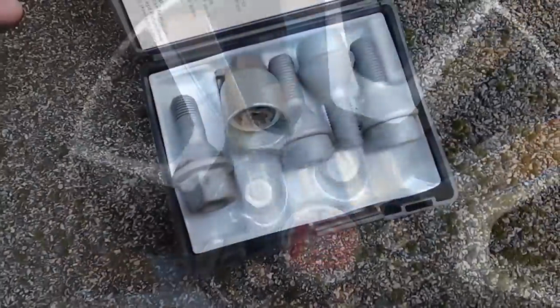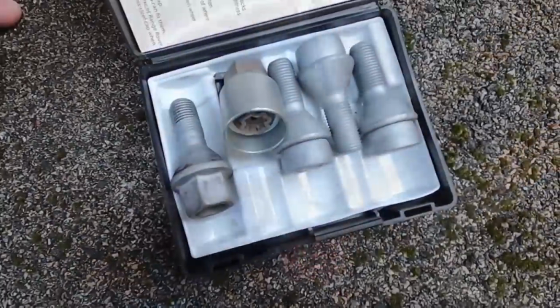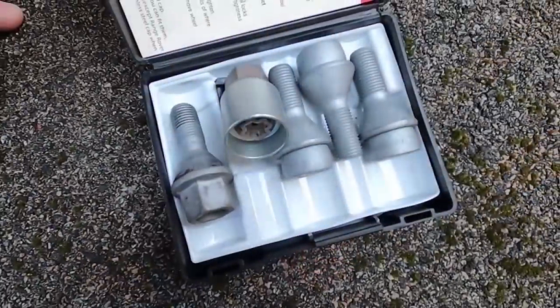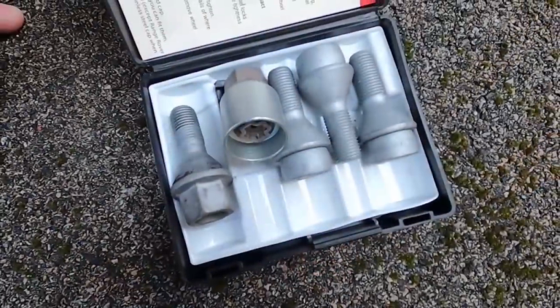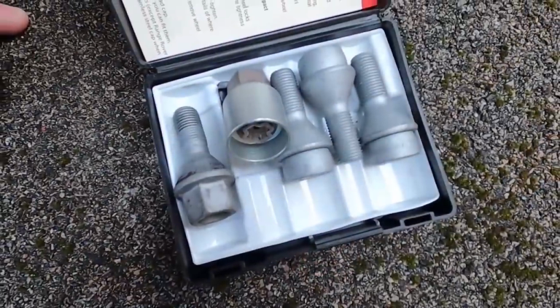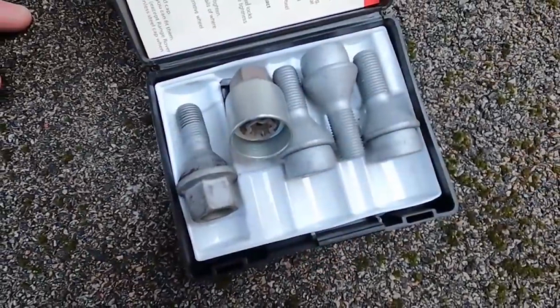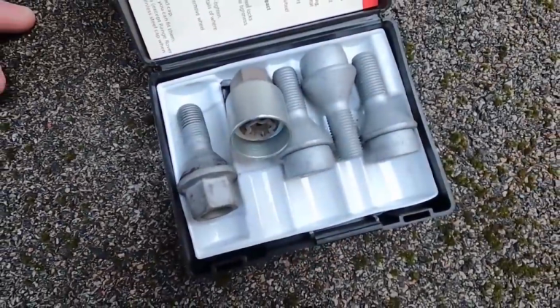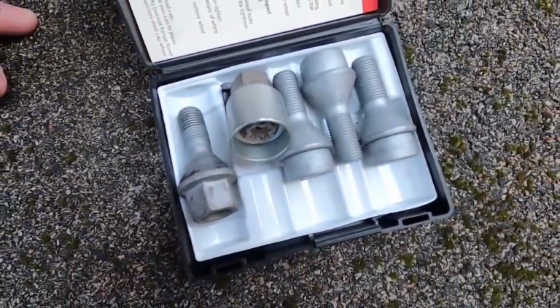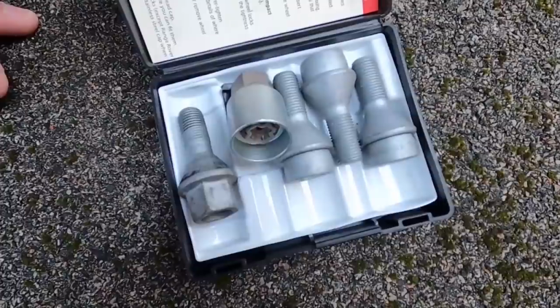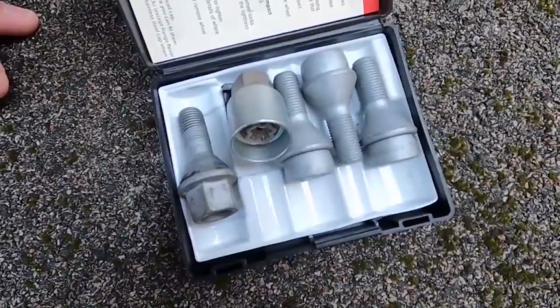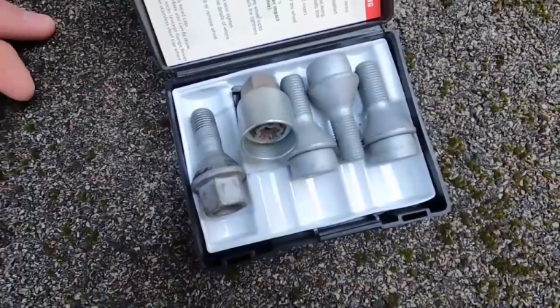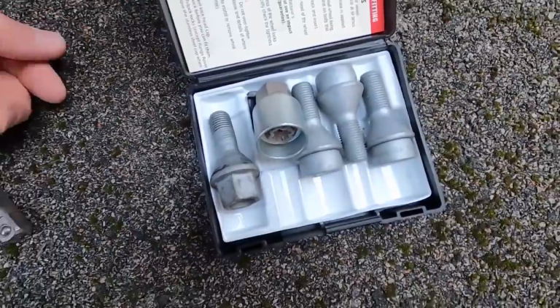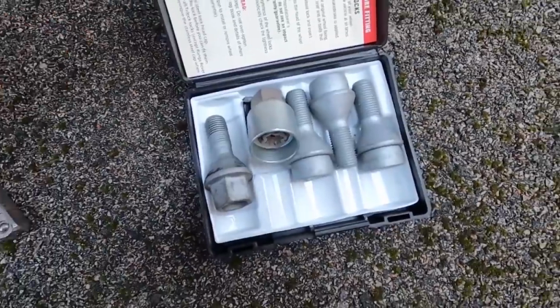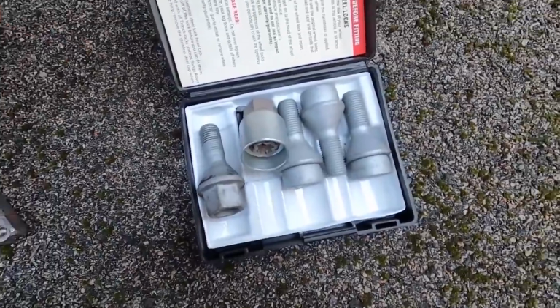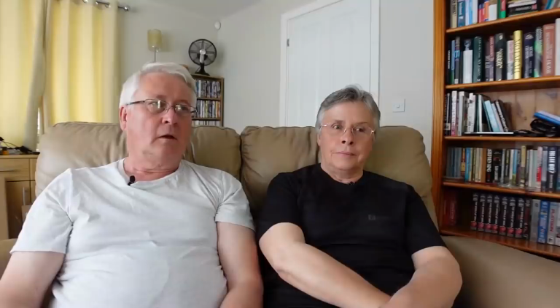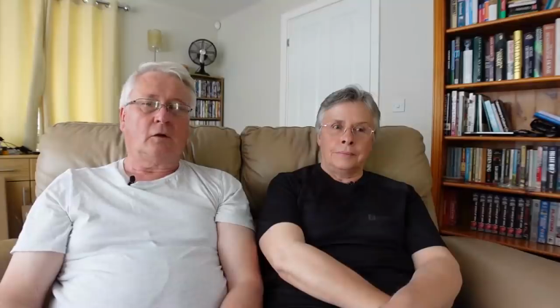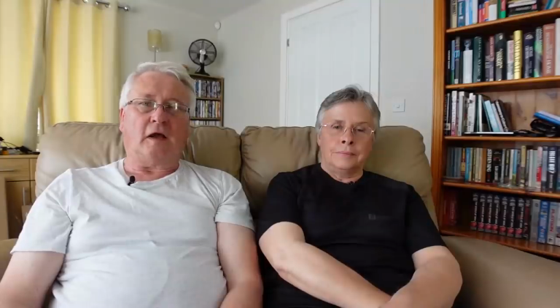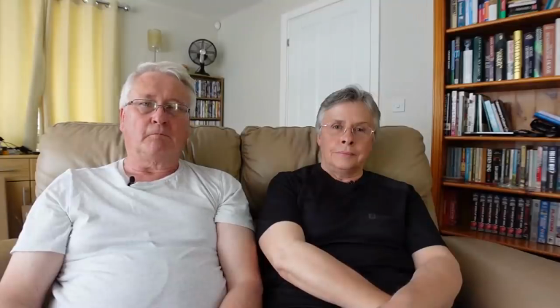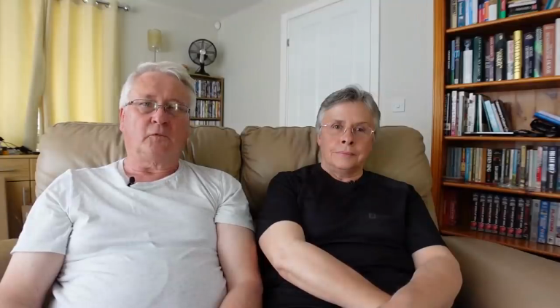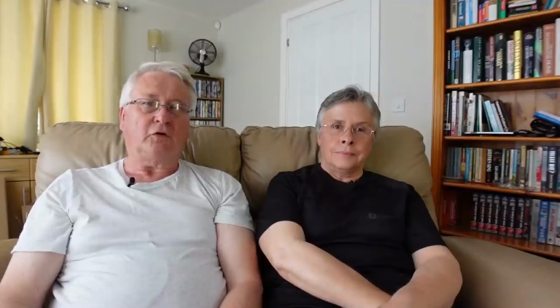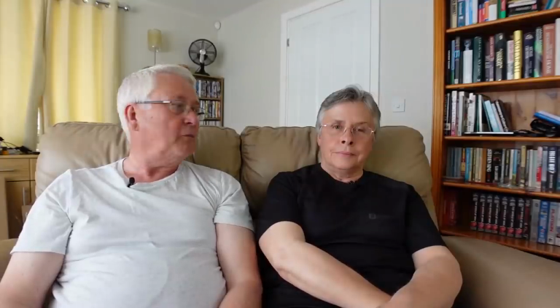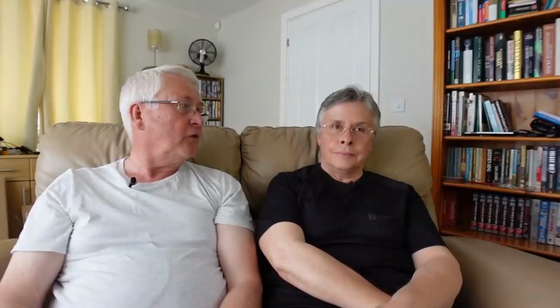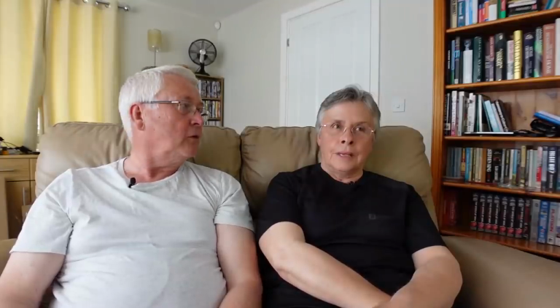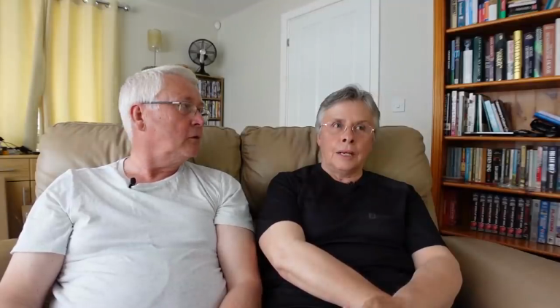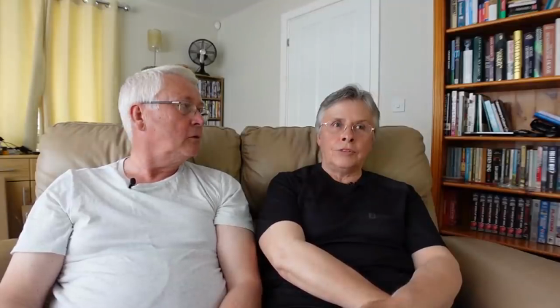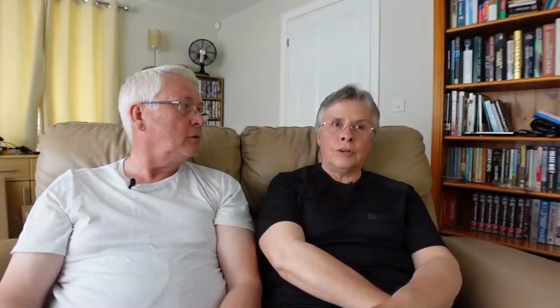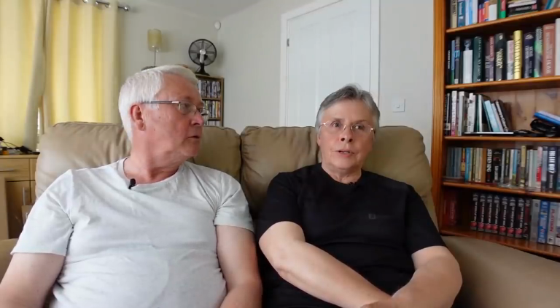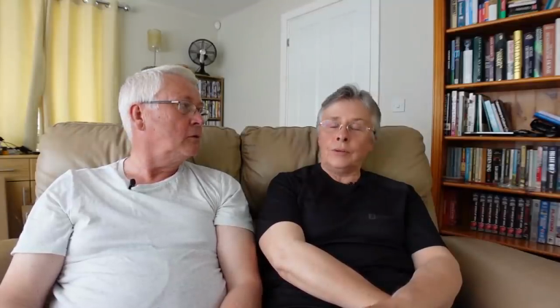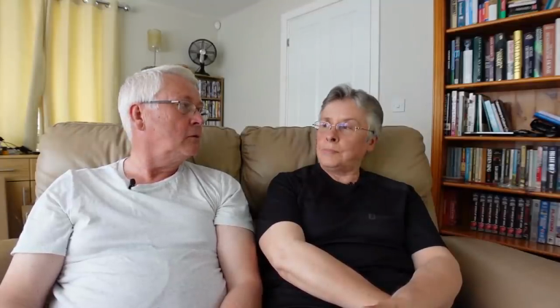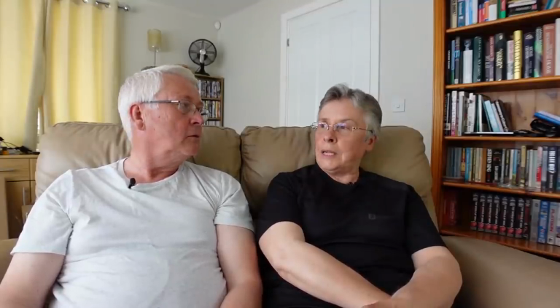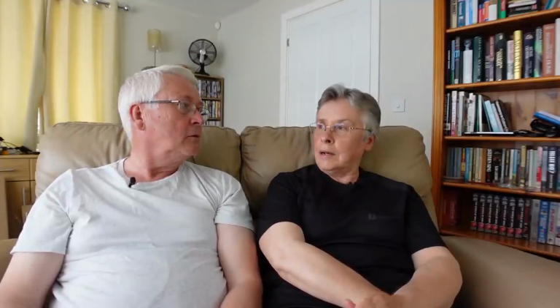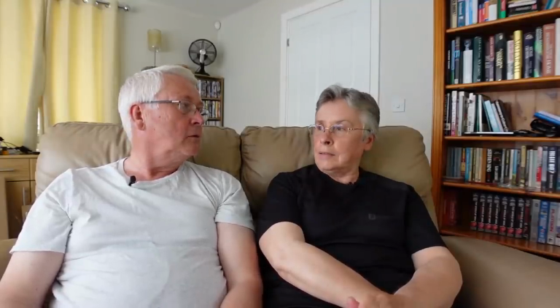That's the first one fitted — just got the other three to do. So what's number two? Number two is USB lights.